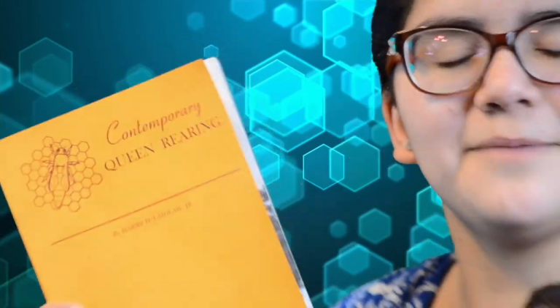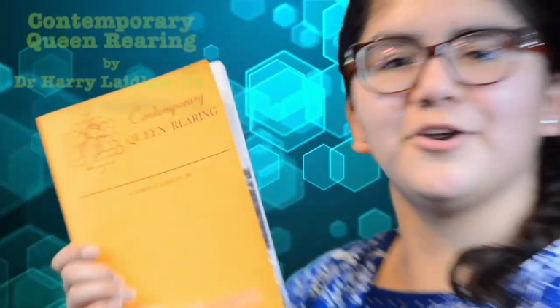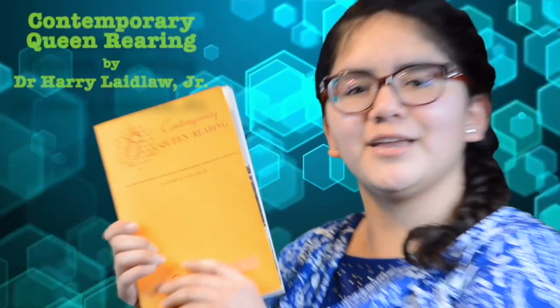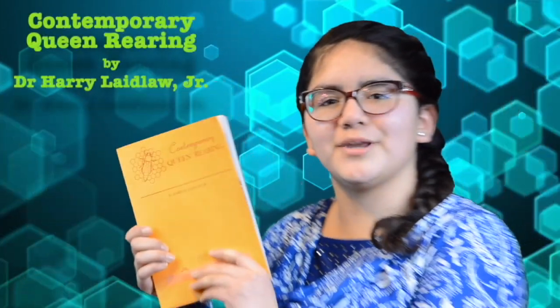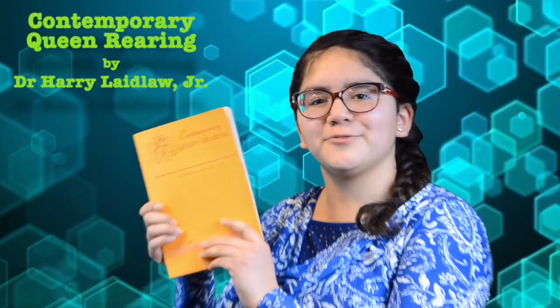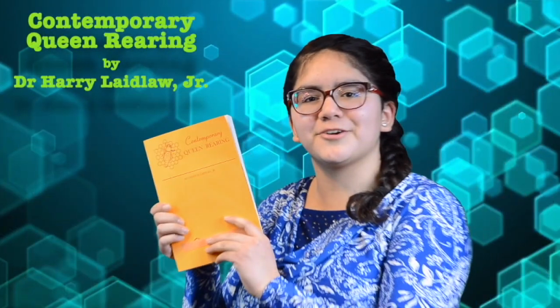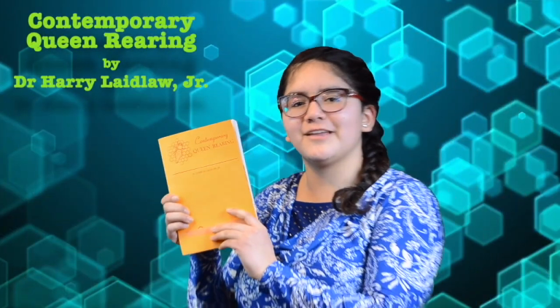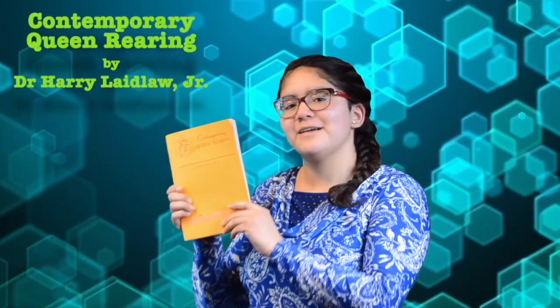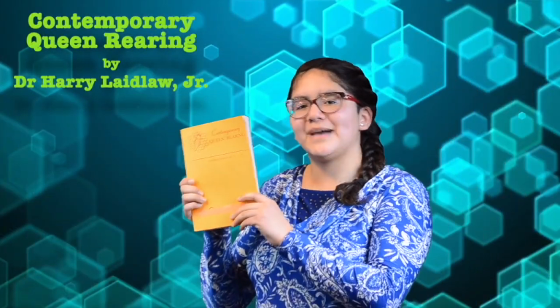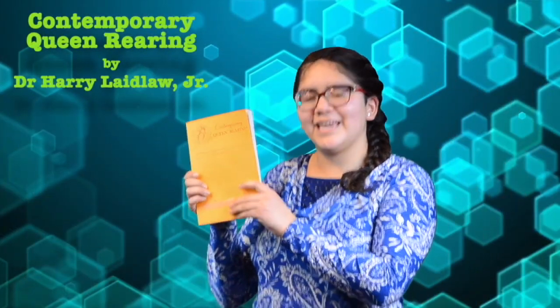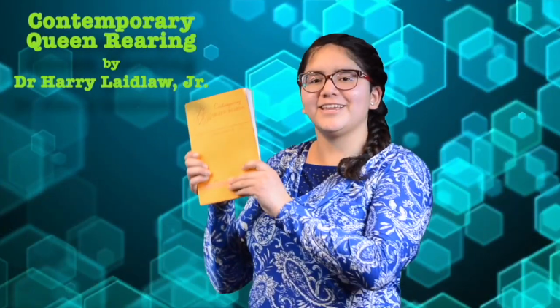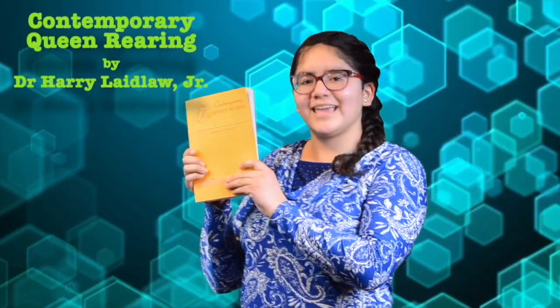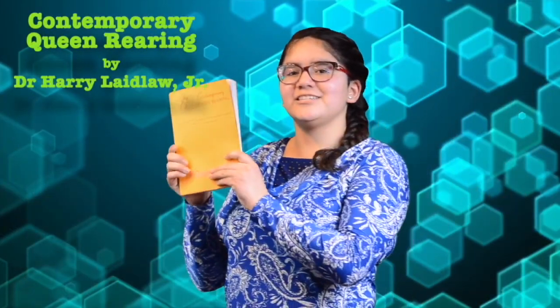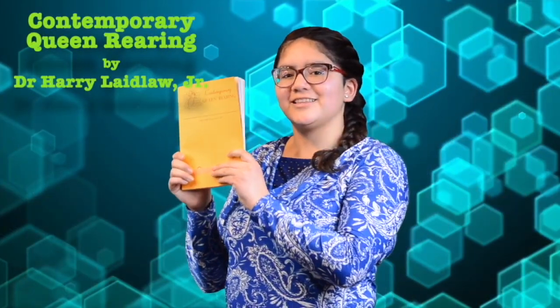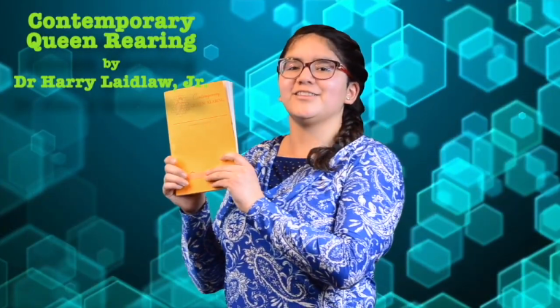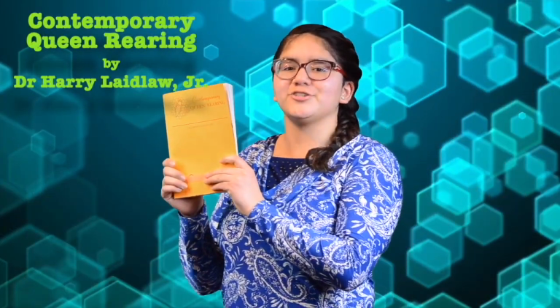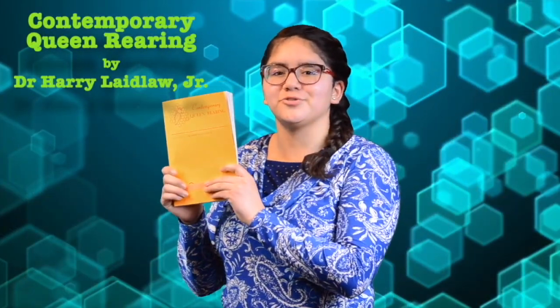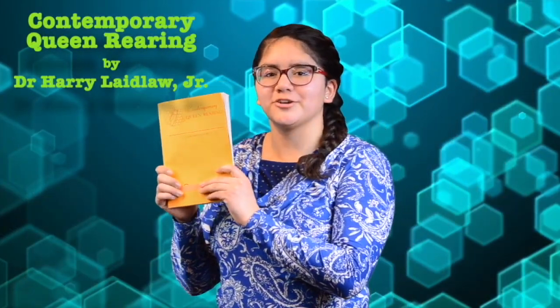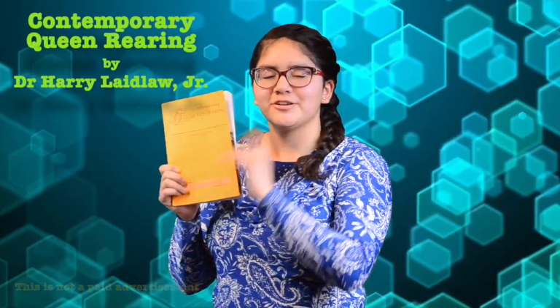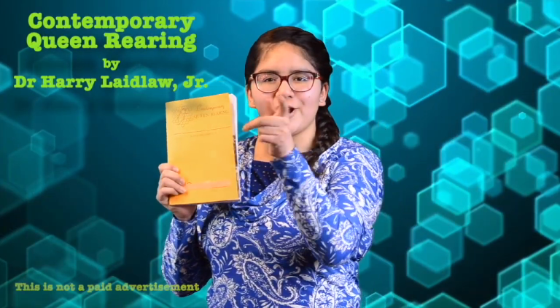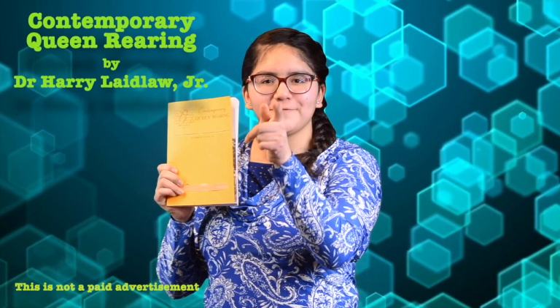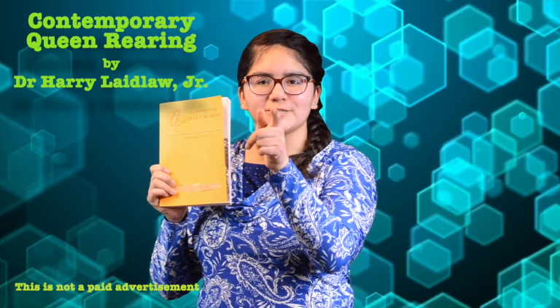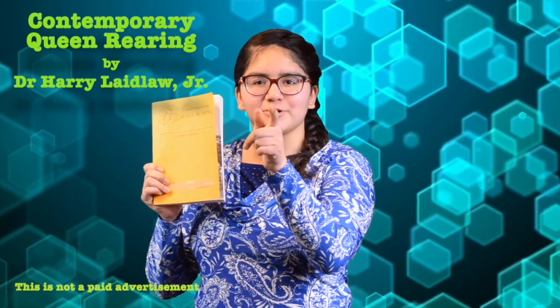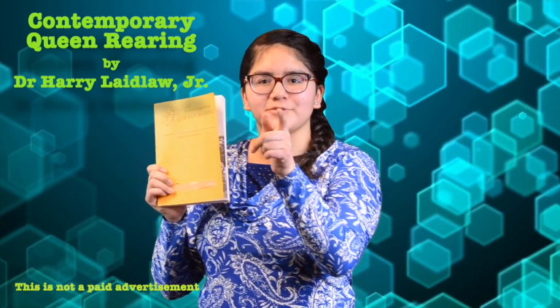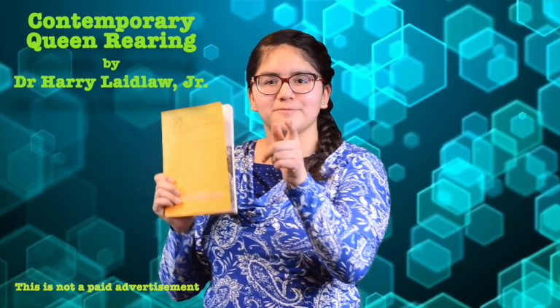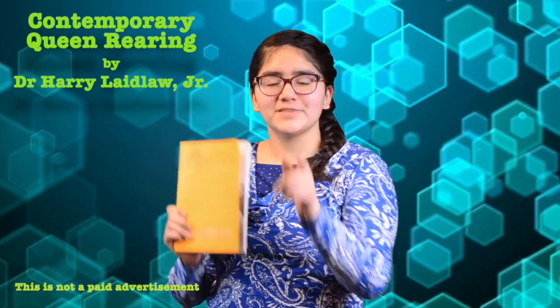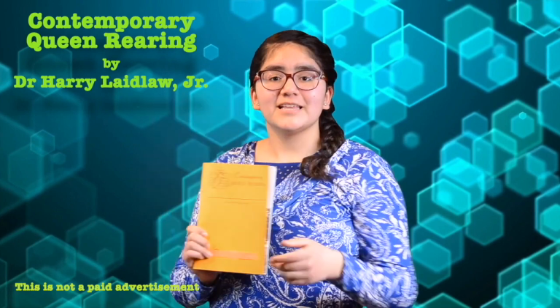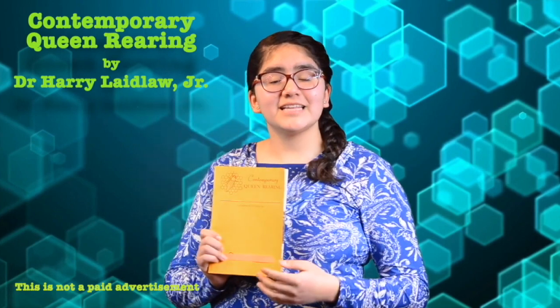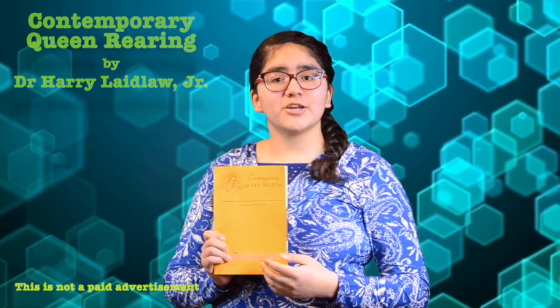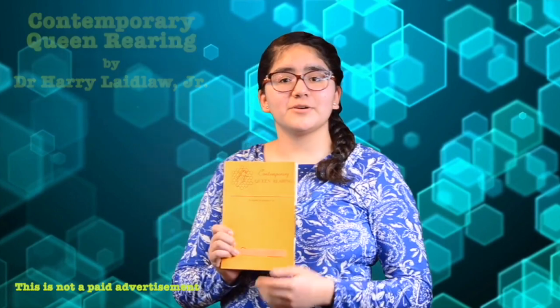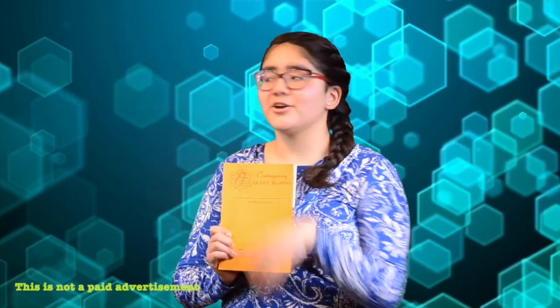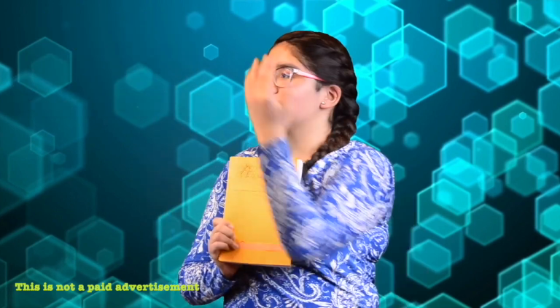Contemporary Queen Rearing by Harry H. Laidlaw Jr. — our first book review. Let's talk about the author.